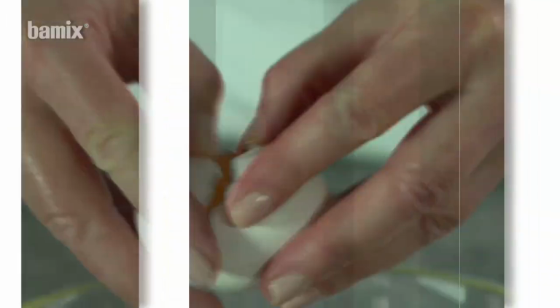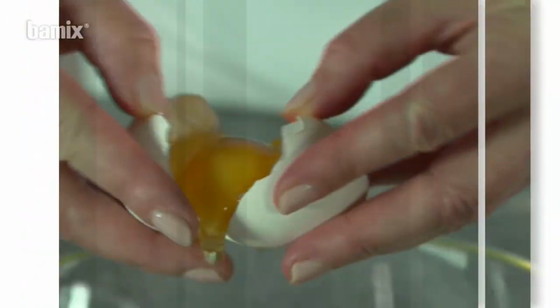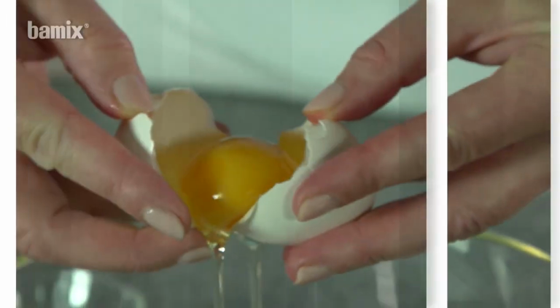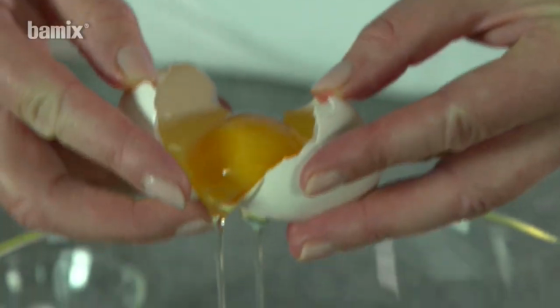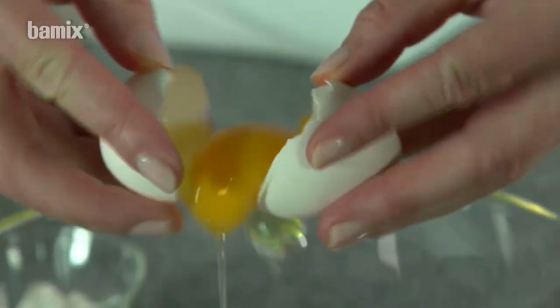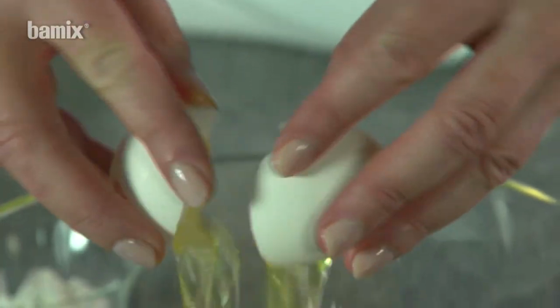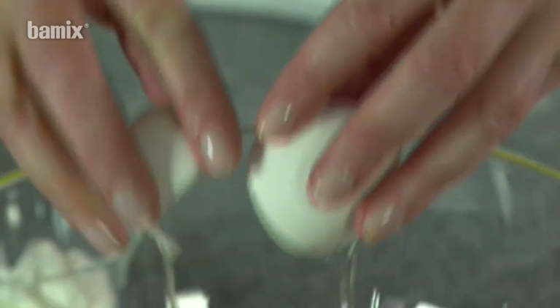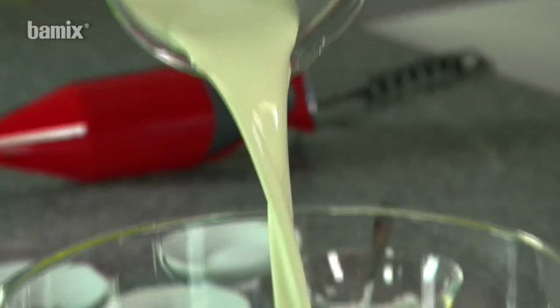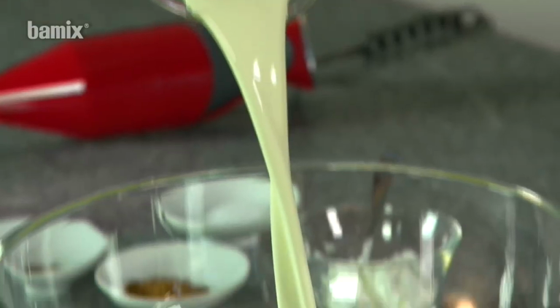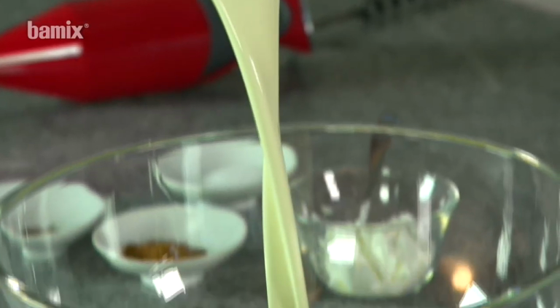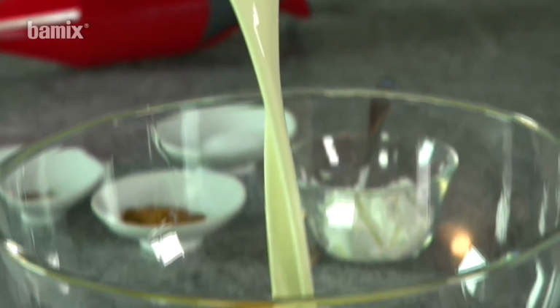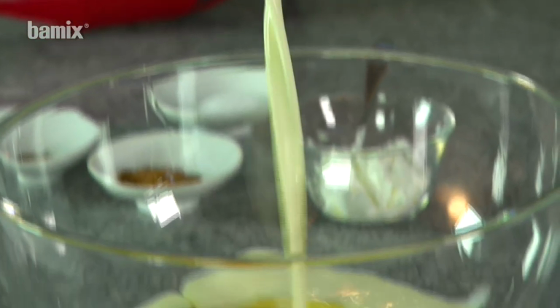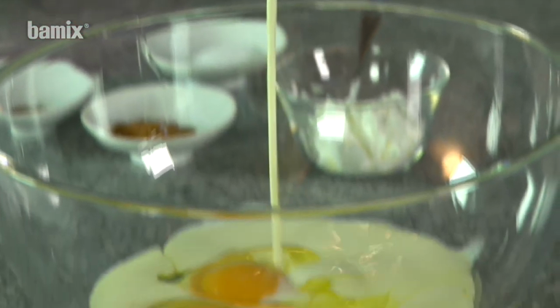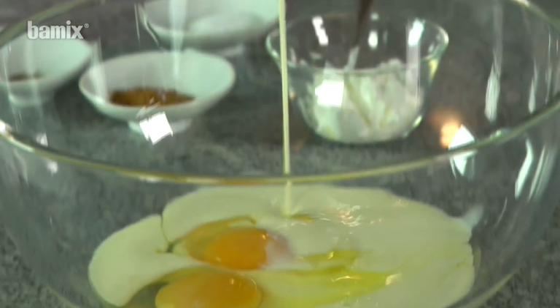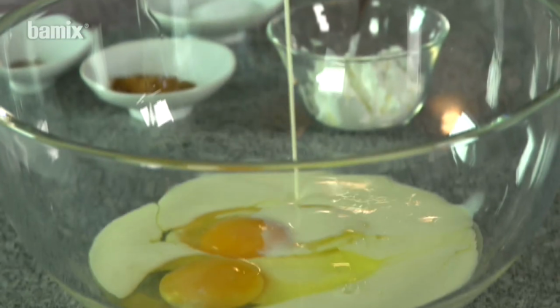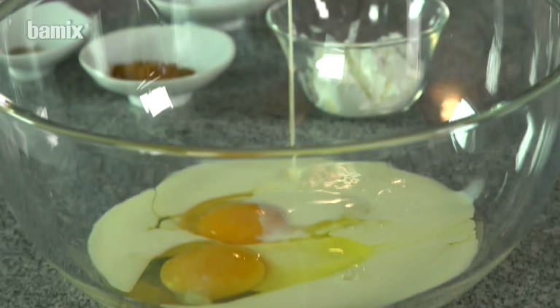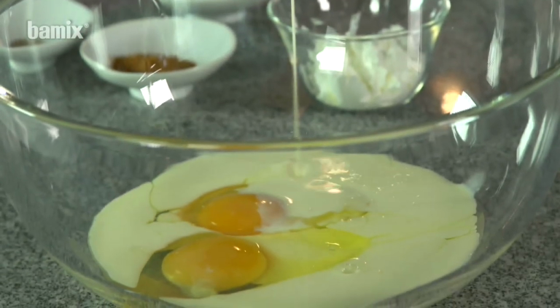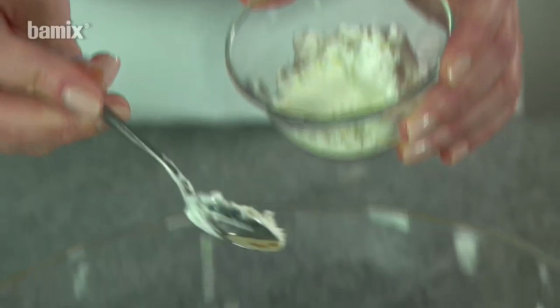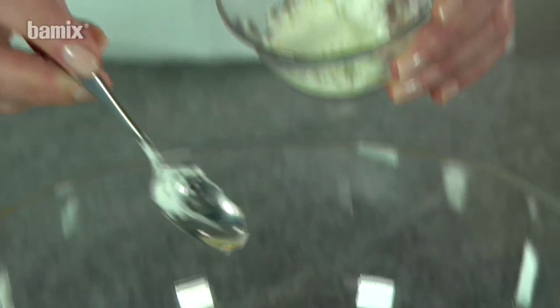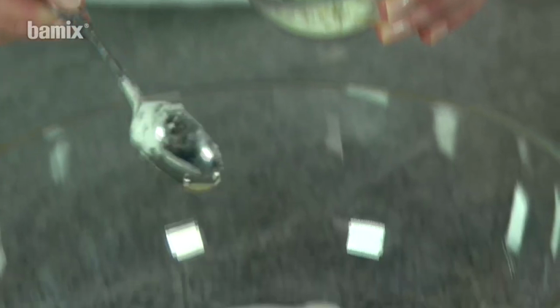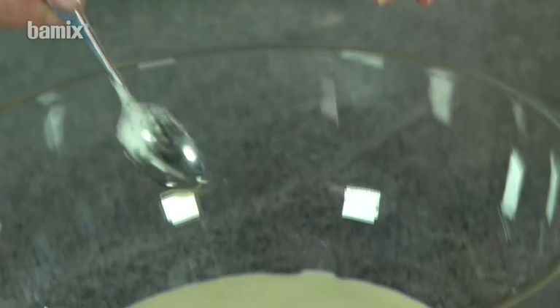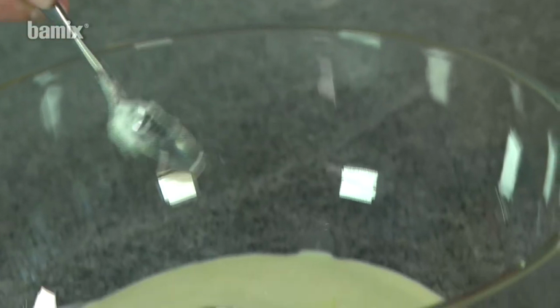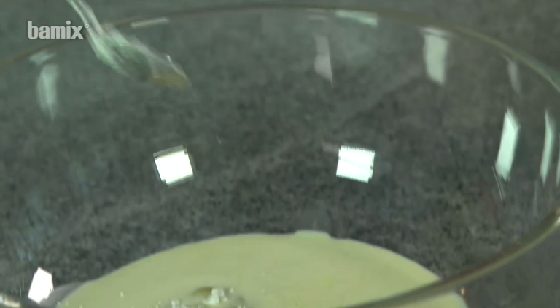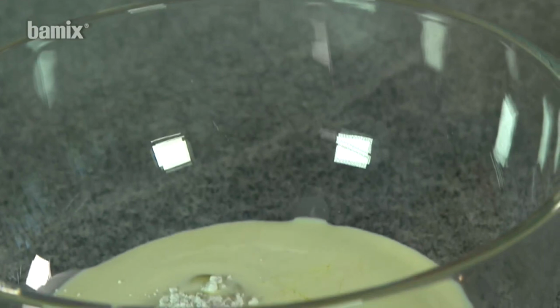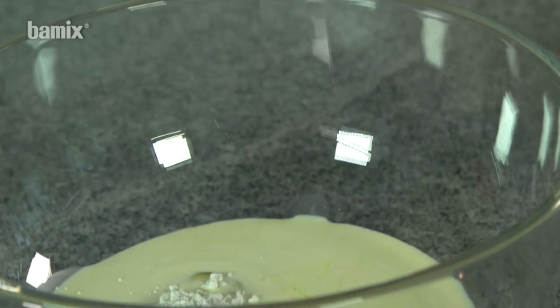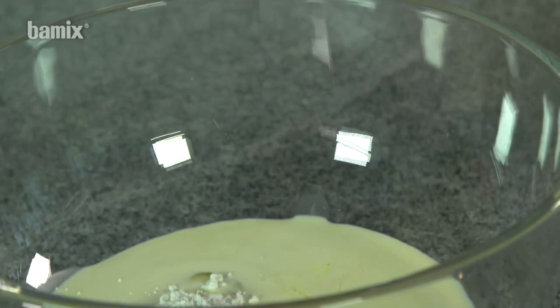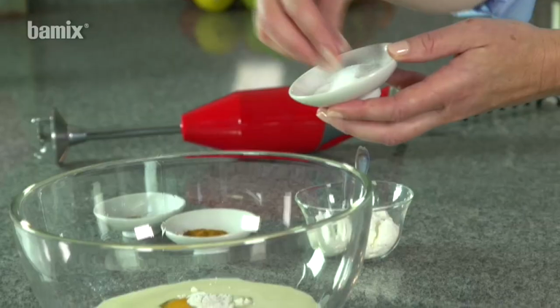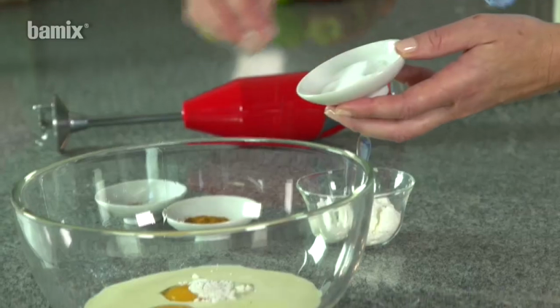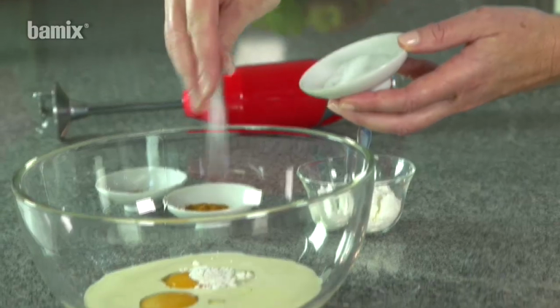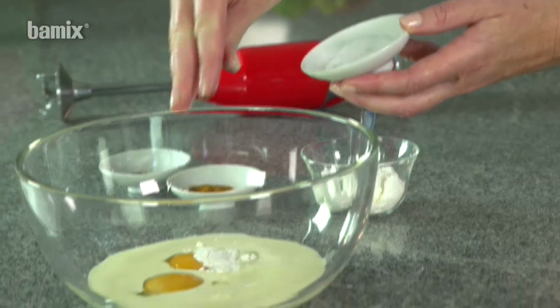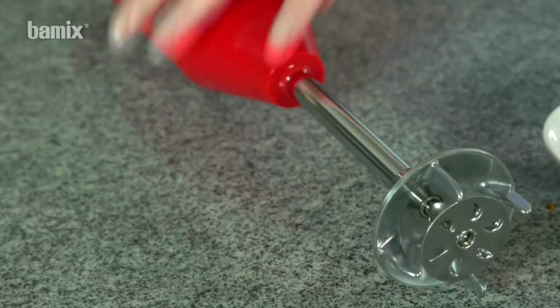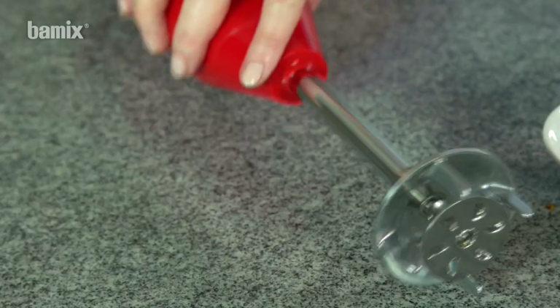For salty quiches or sweet flan, combine the ingredients to produce a creamy mix.